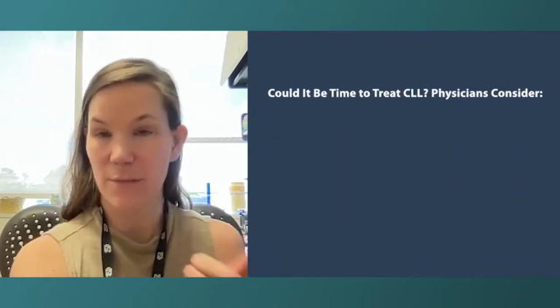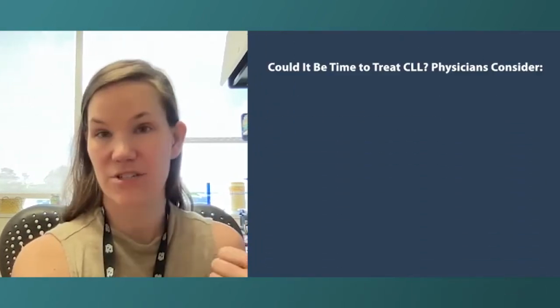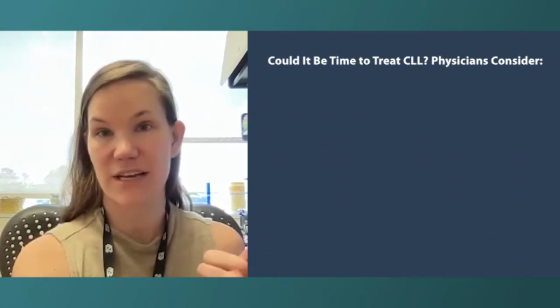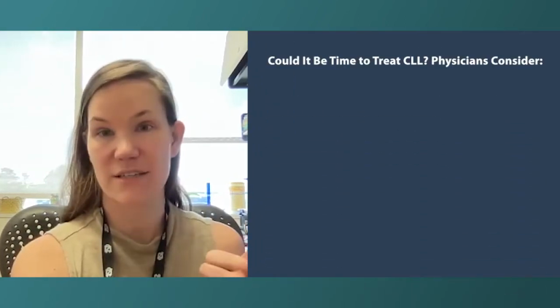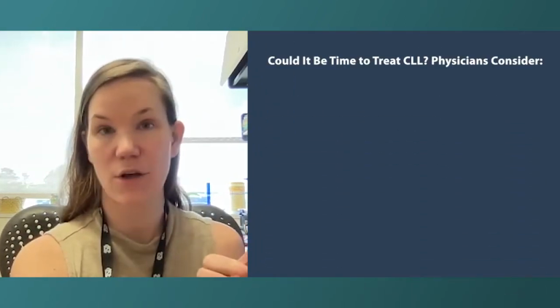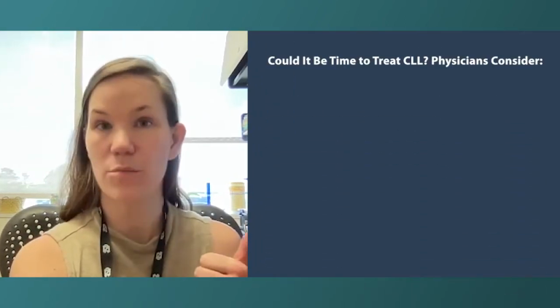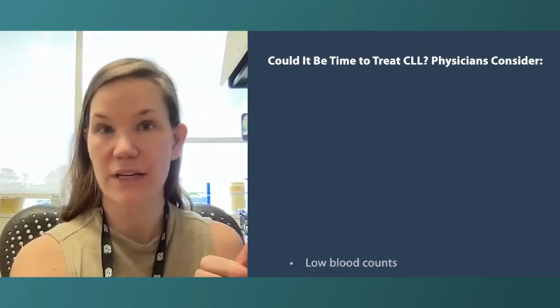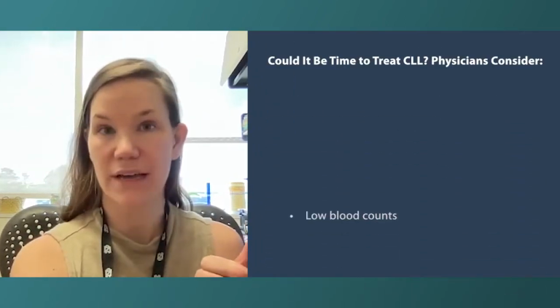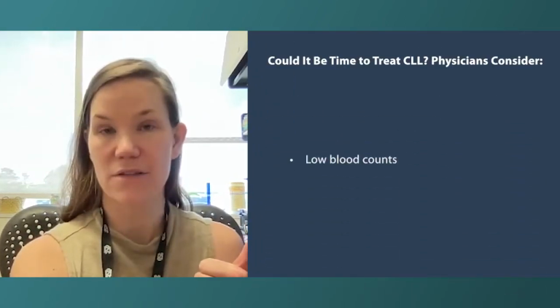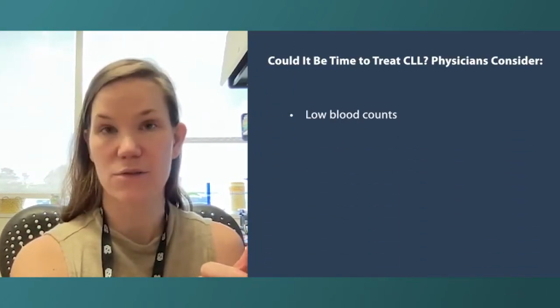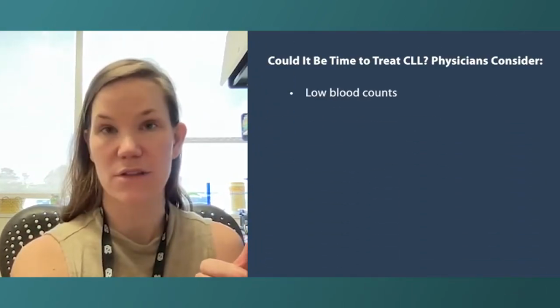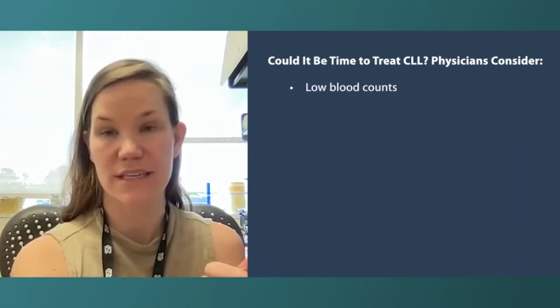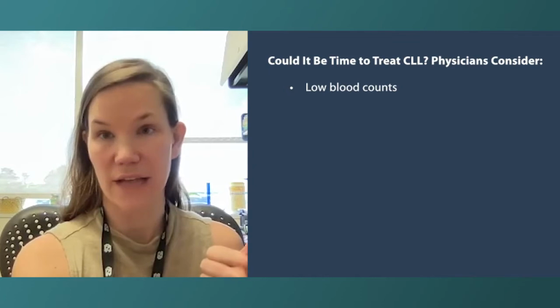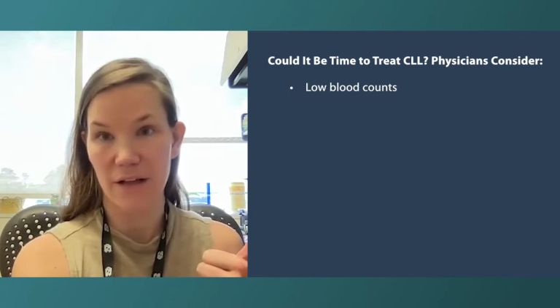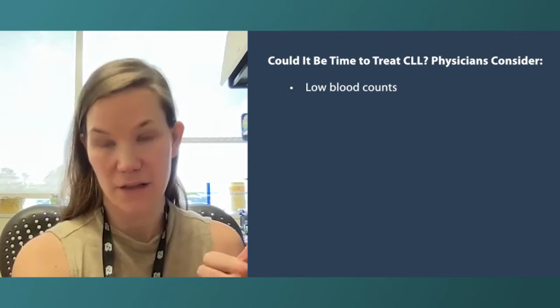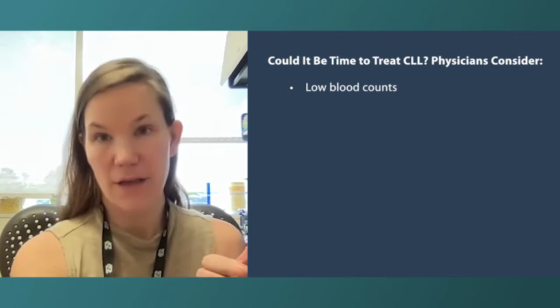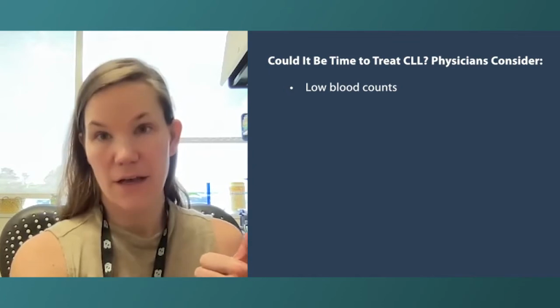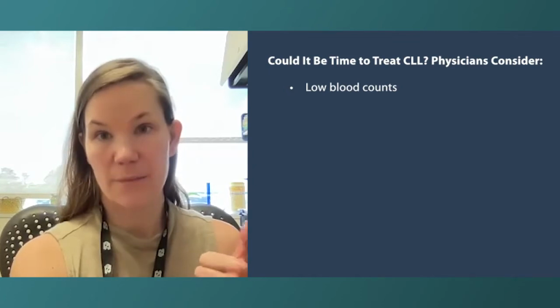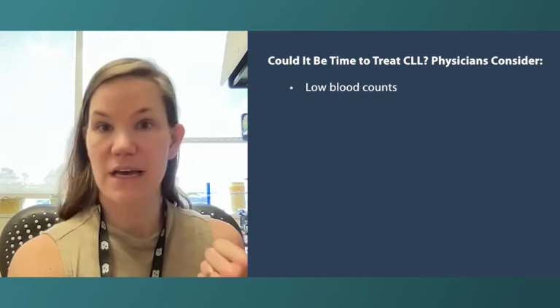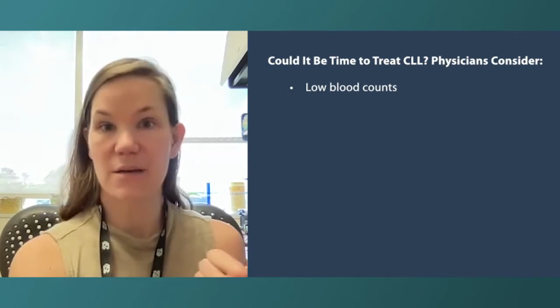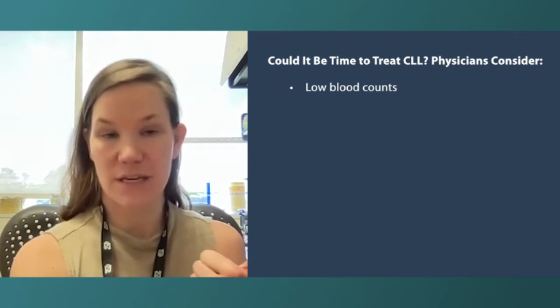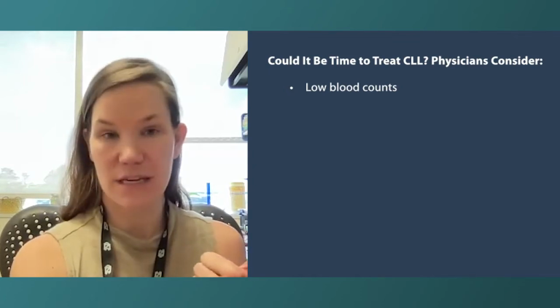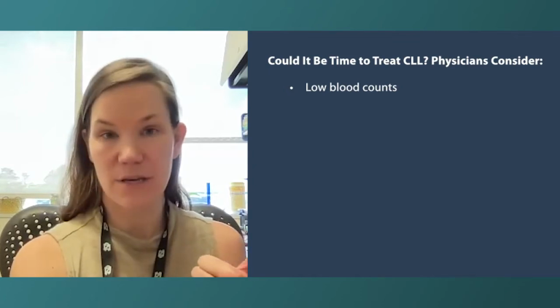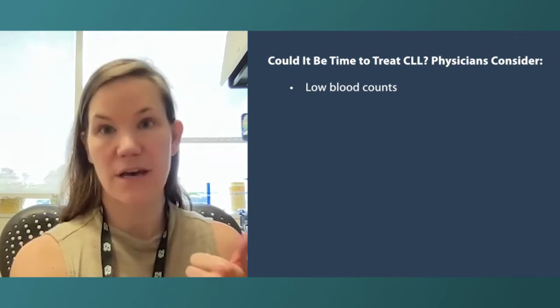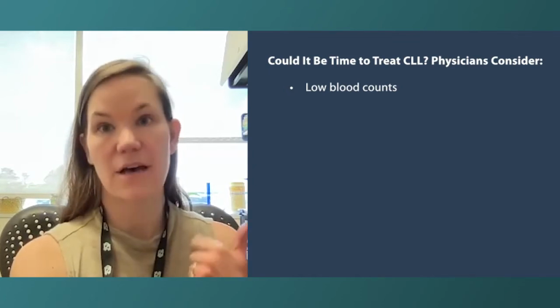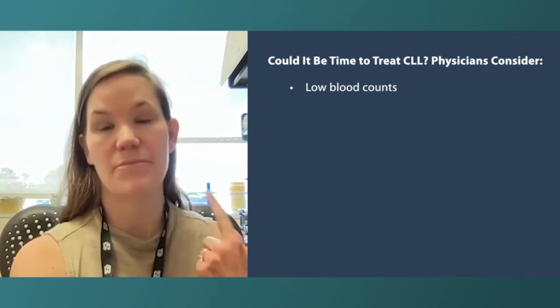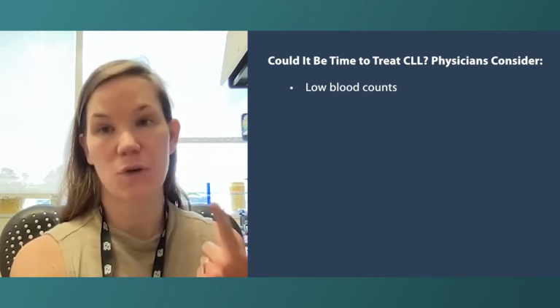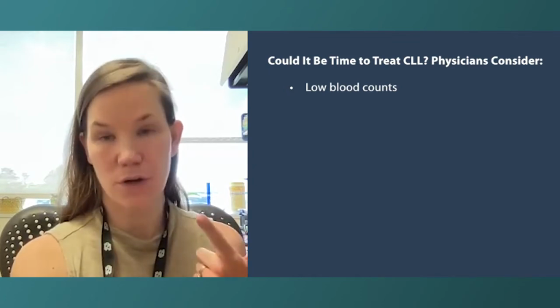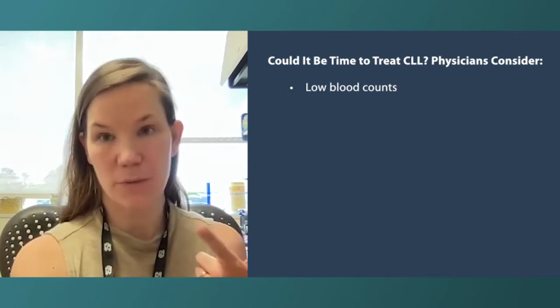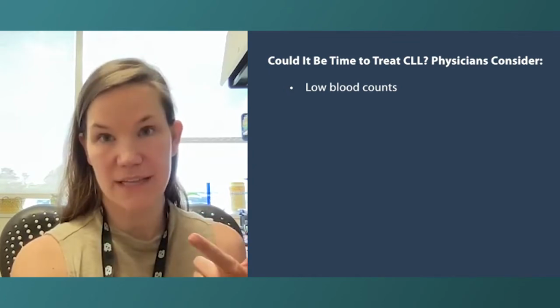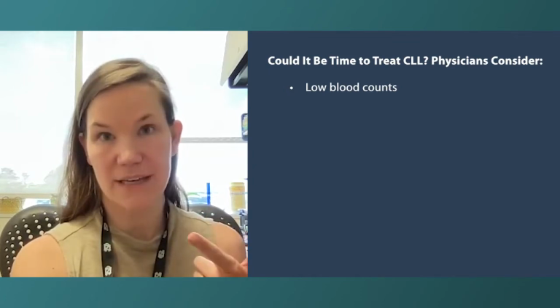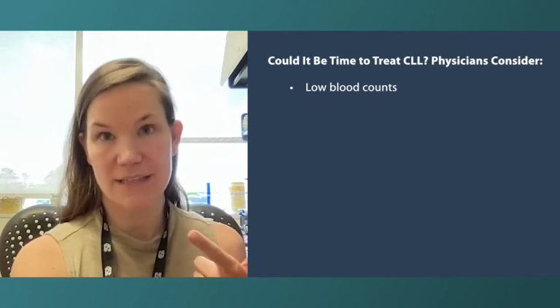Number one is if the patient has low blood counts due to the CLL — so that could be anemia or low platelets.